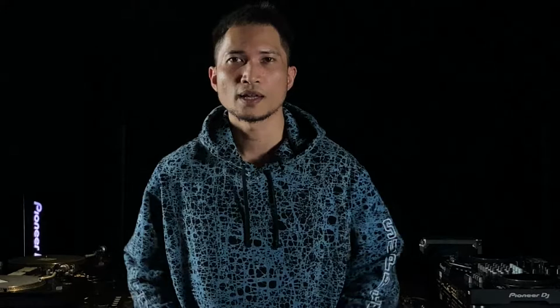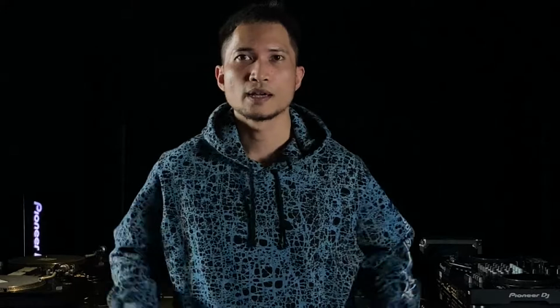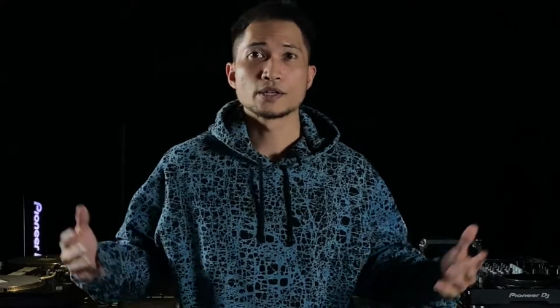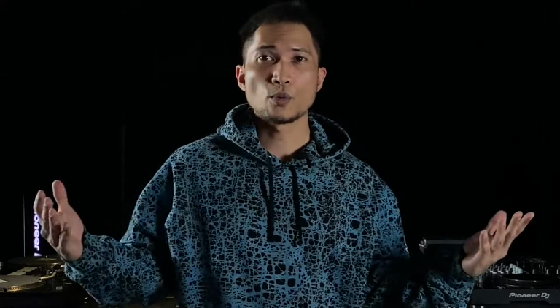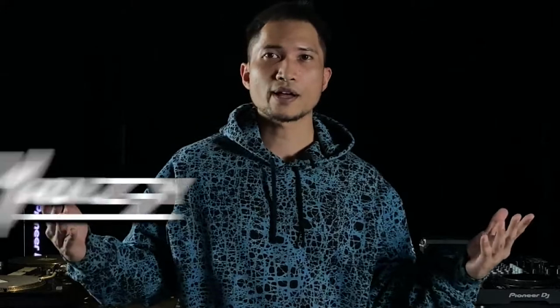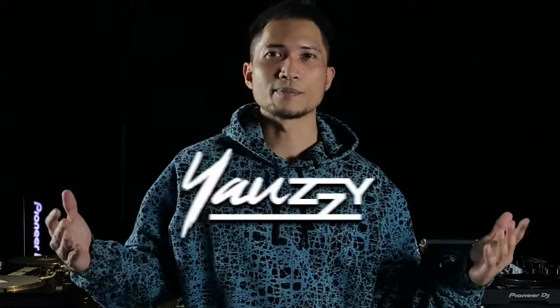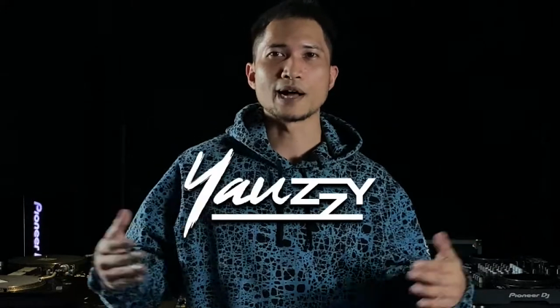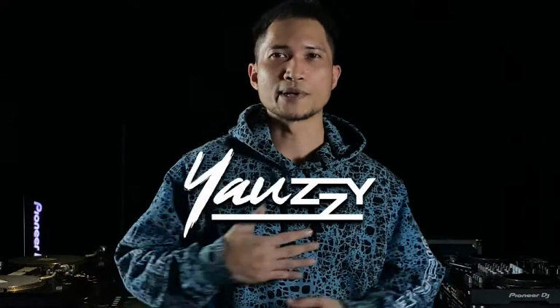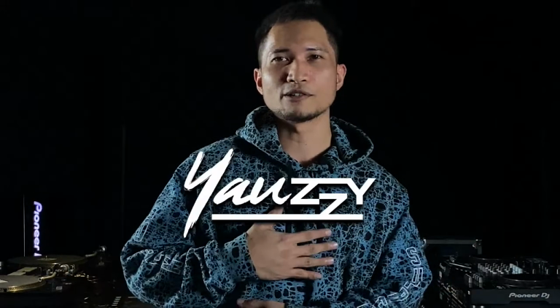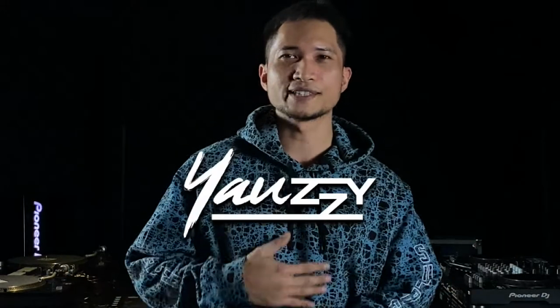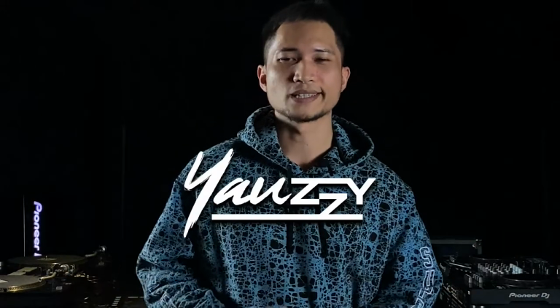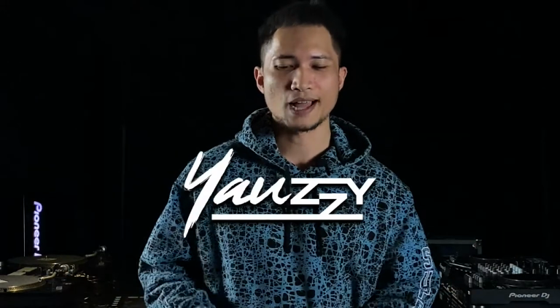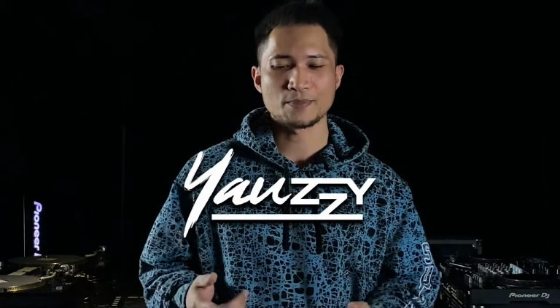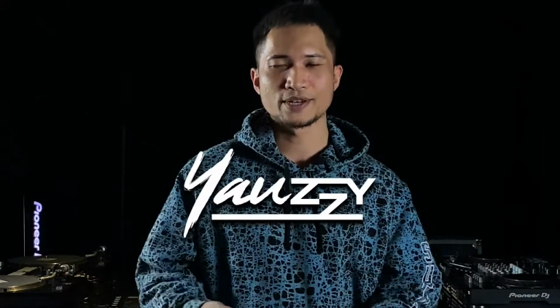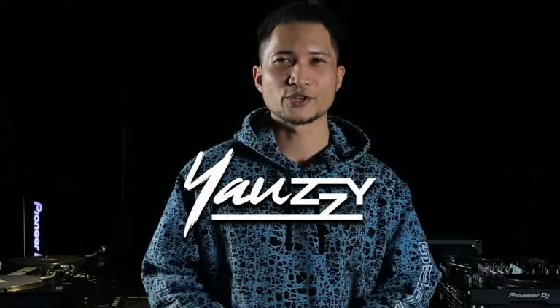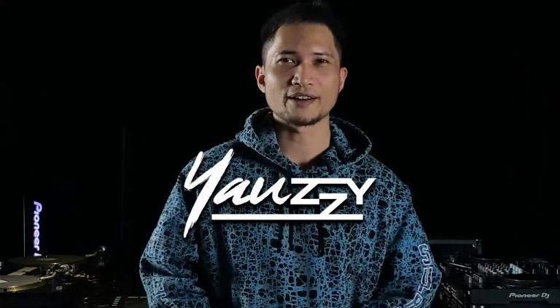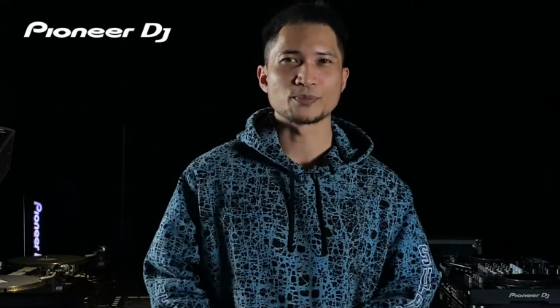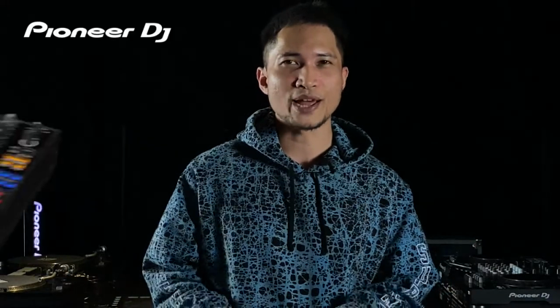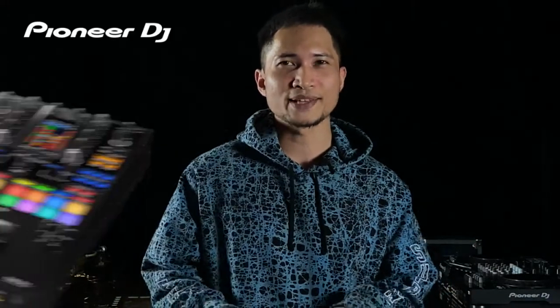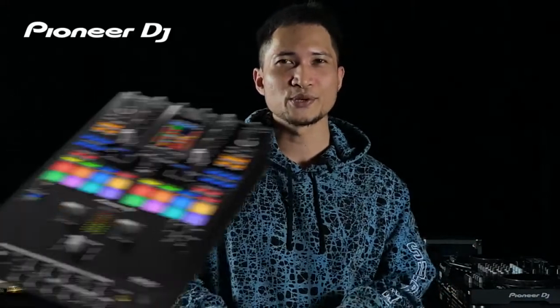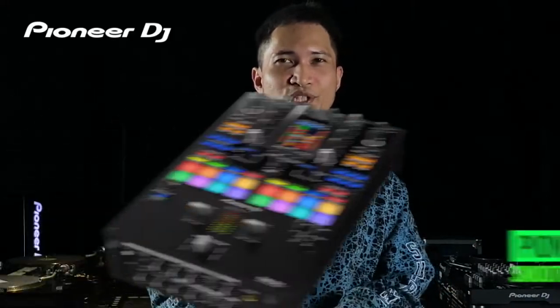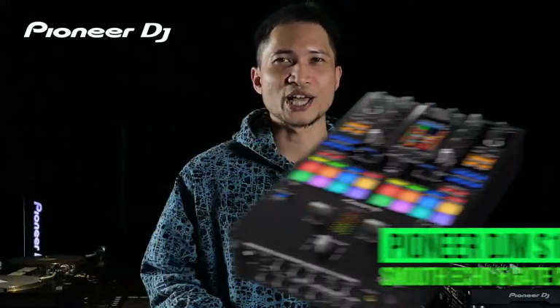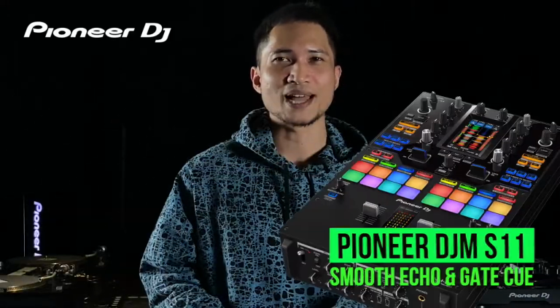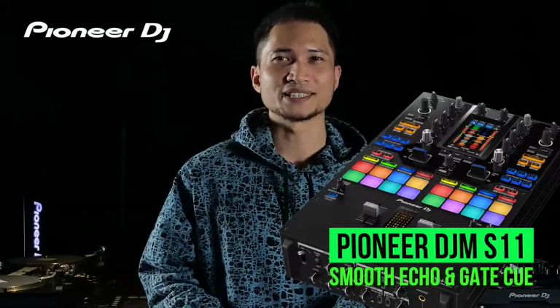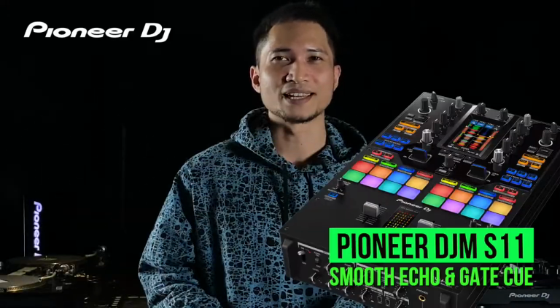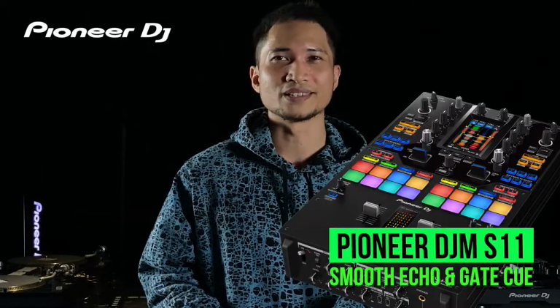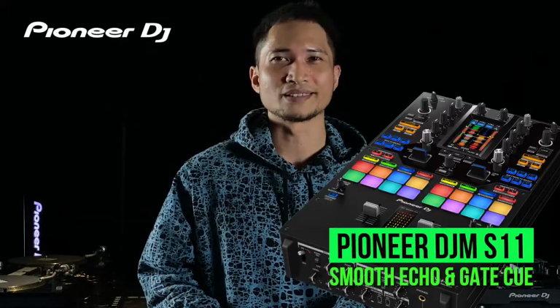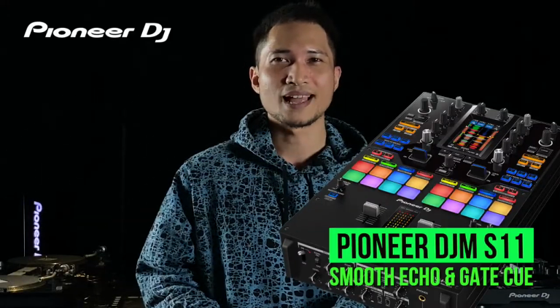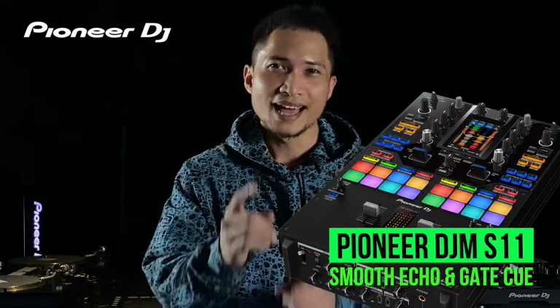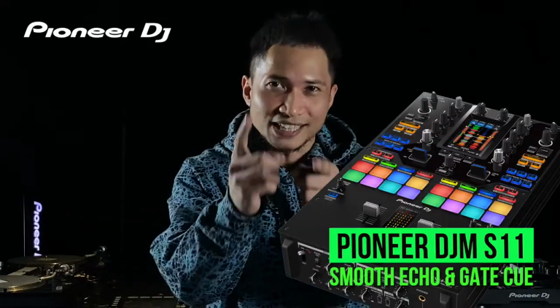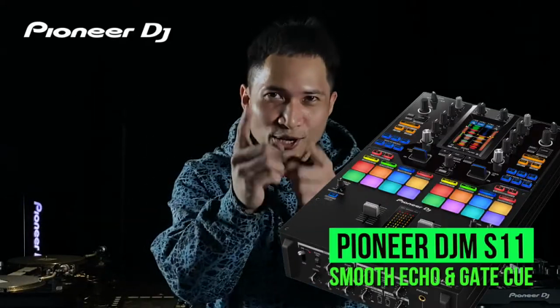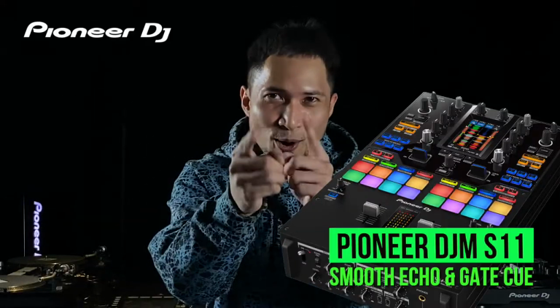Yo, what up? I'm Yowzy. I'm here to try out the brand new DJM X11. Let's go!